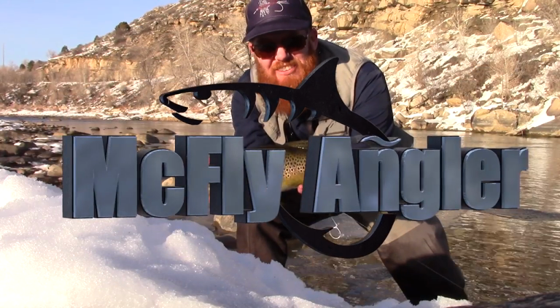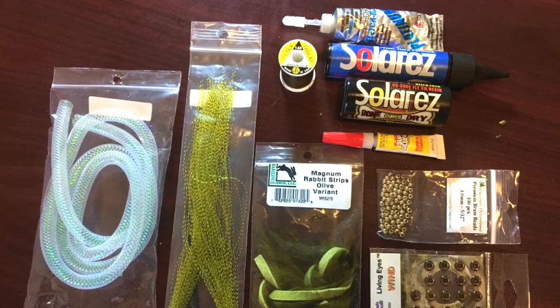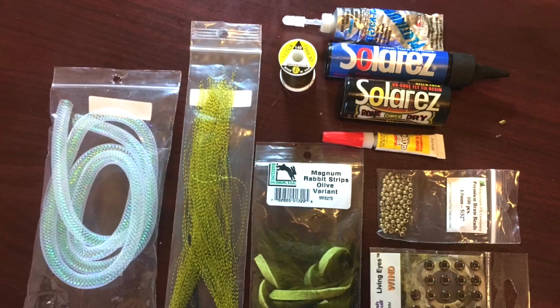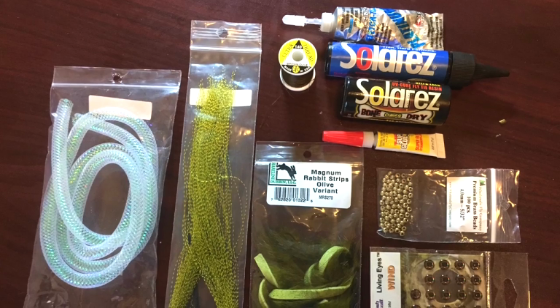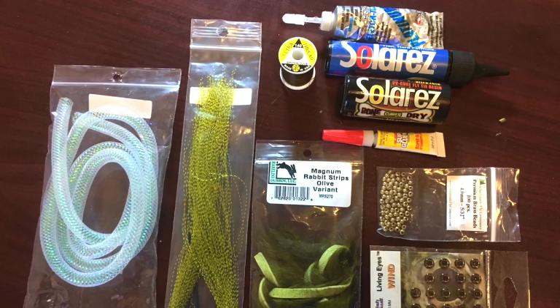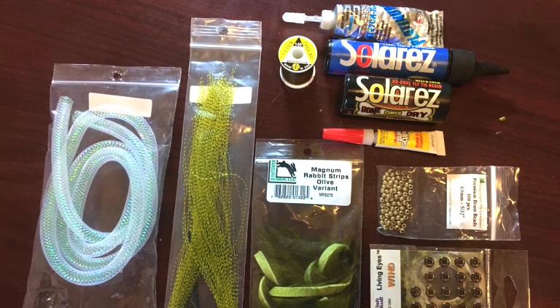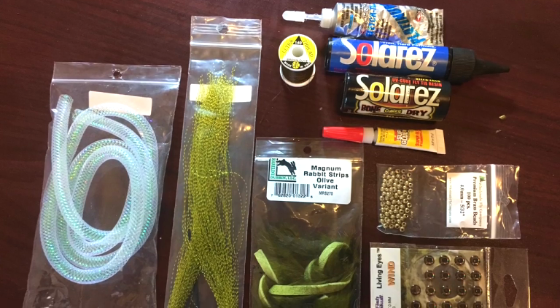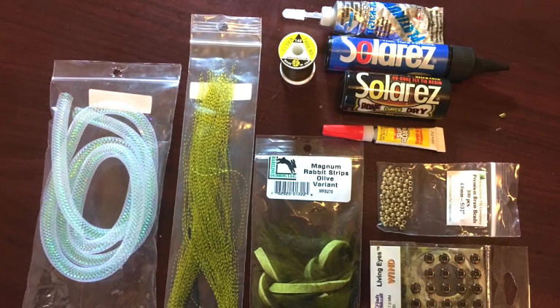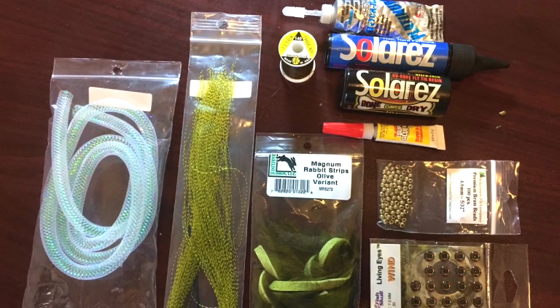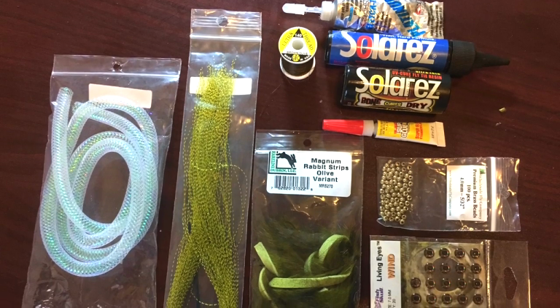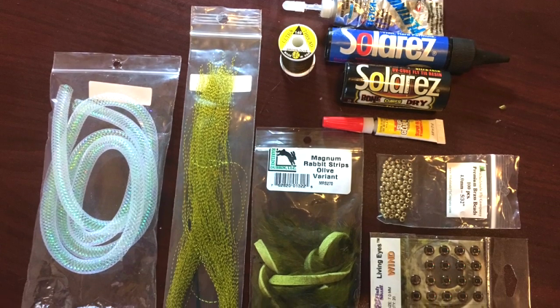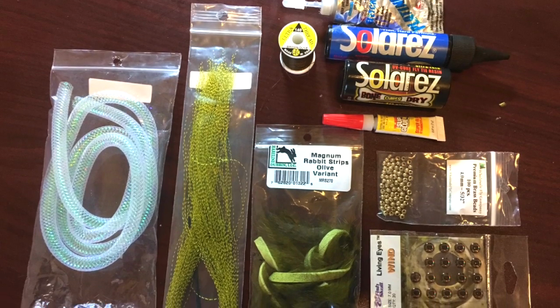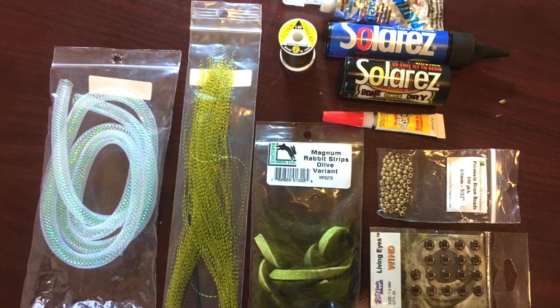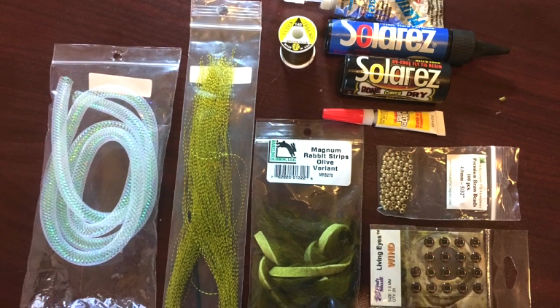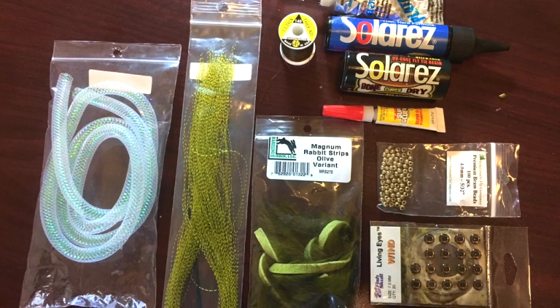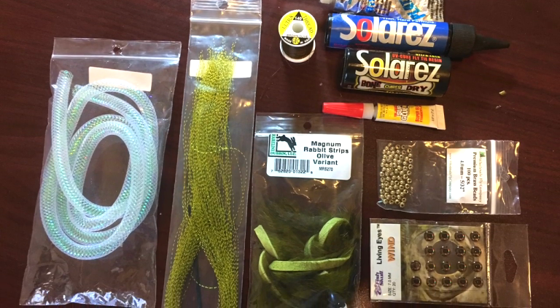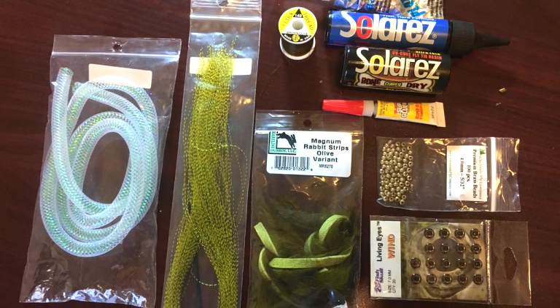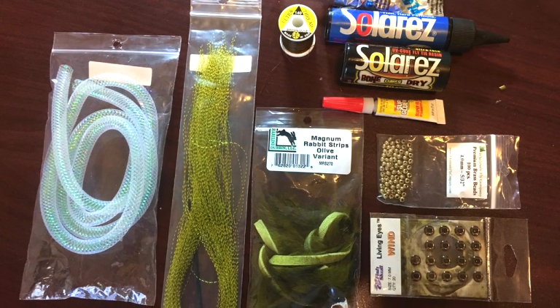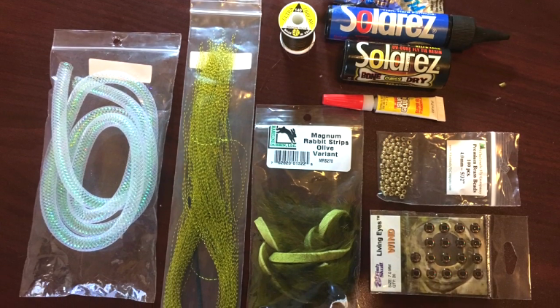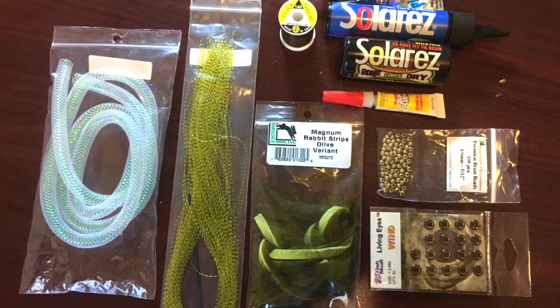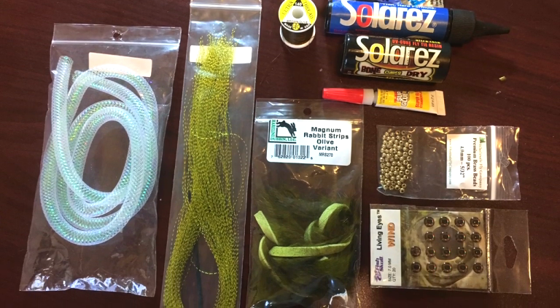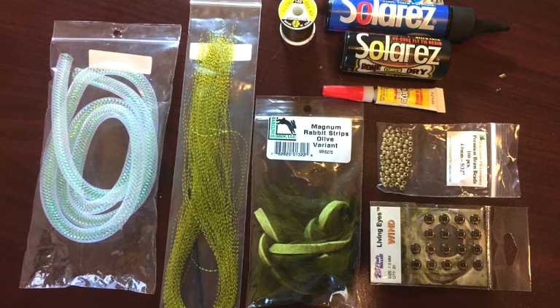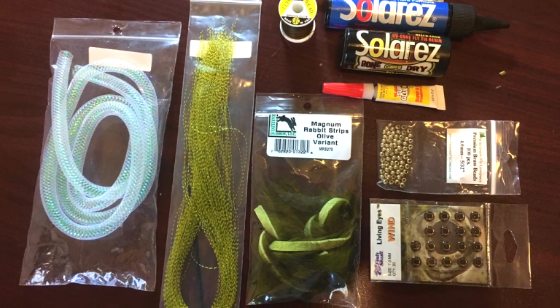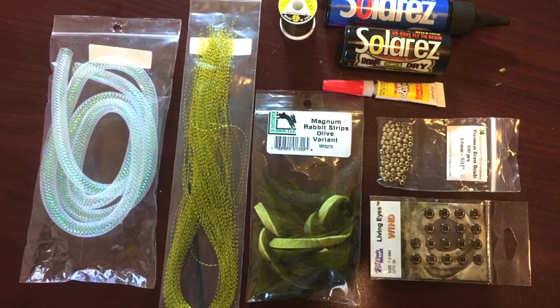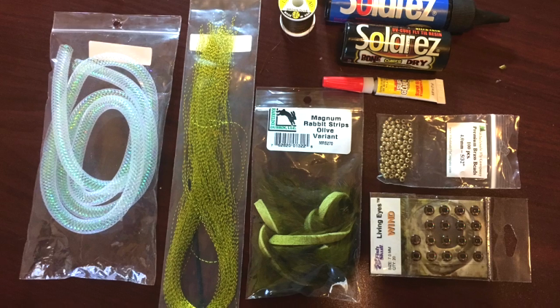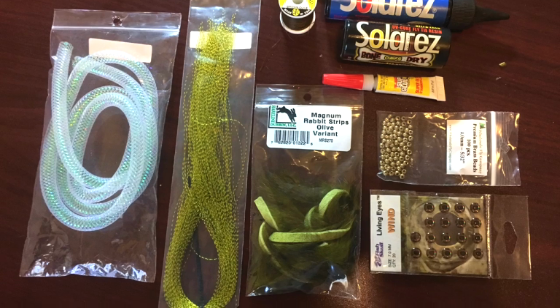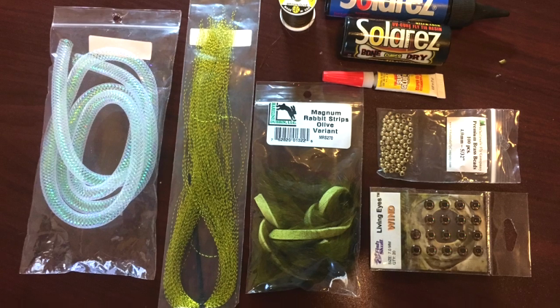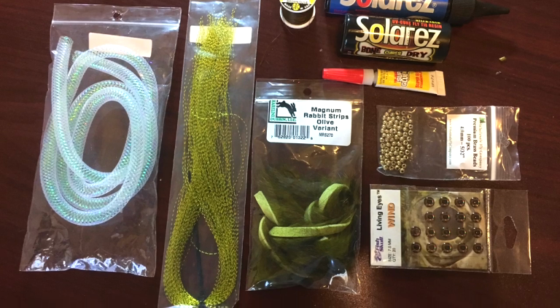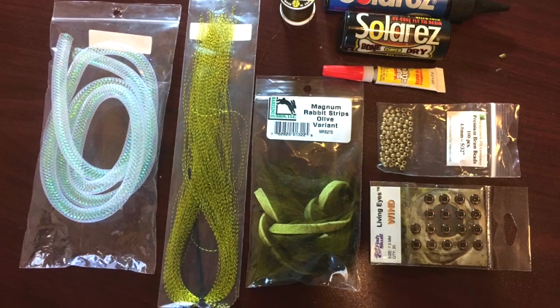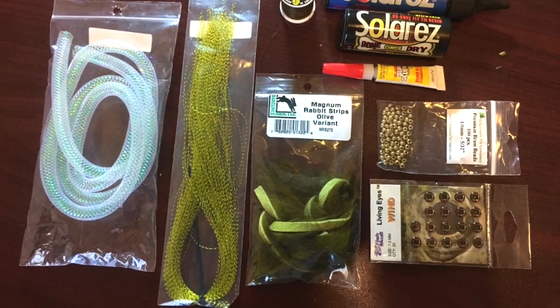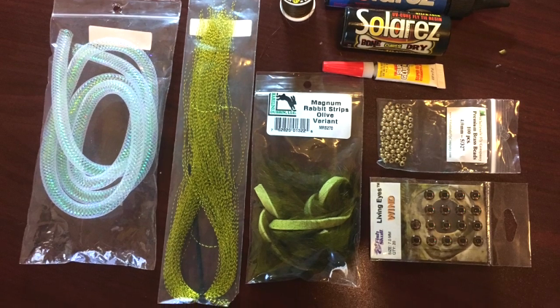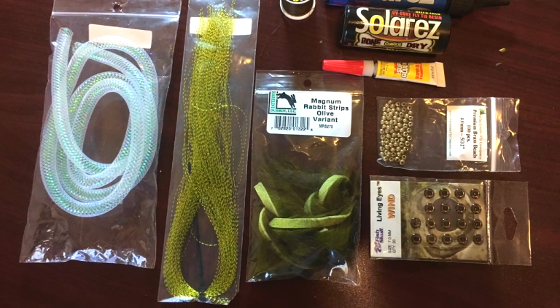For a more detailed list of materials and links to where you can buy them, check out the description section.